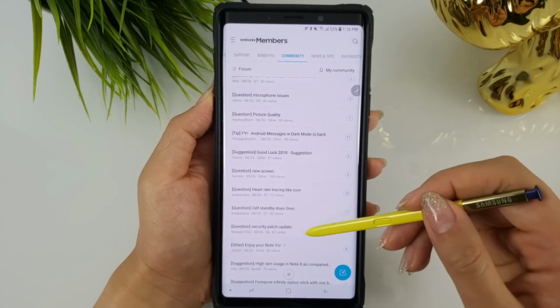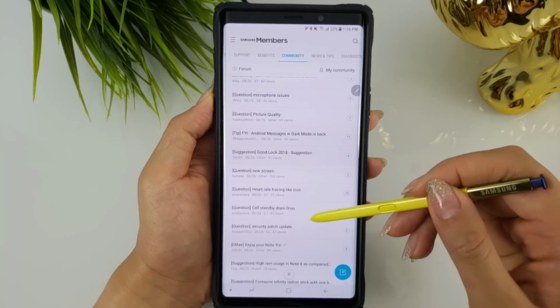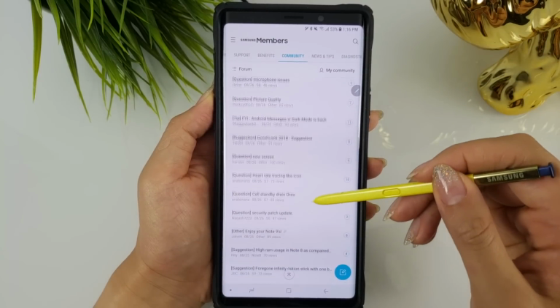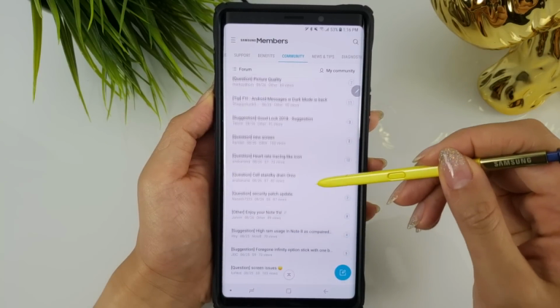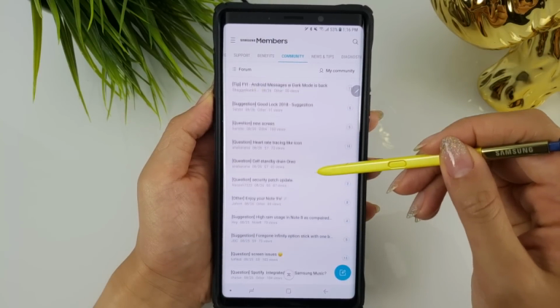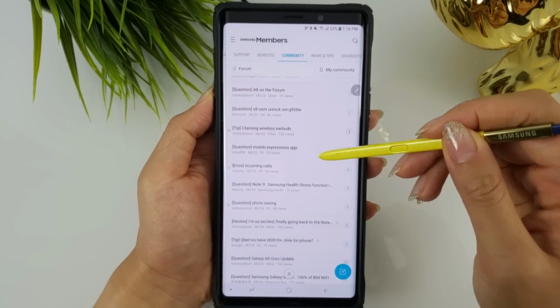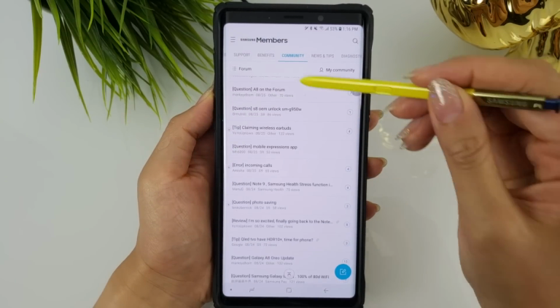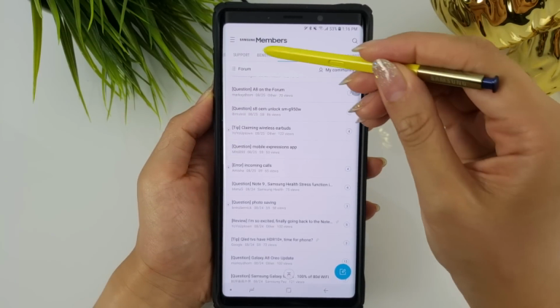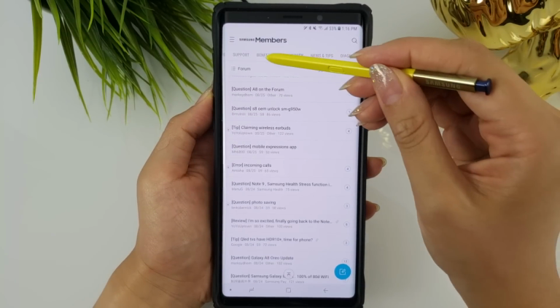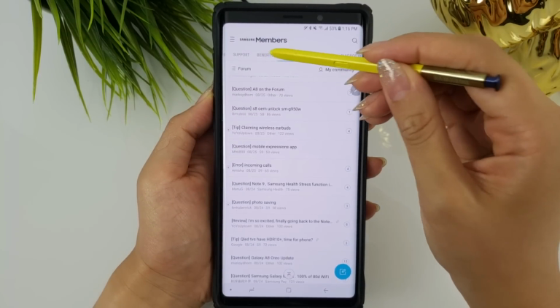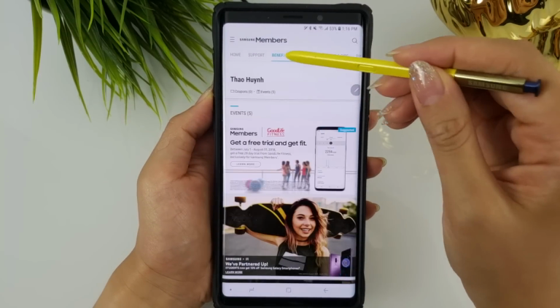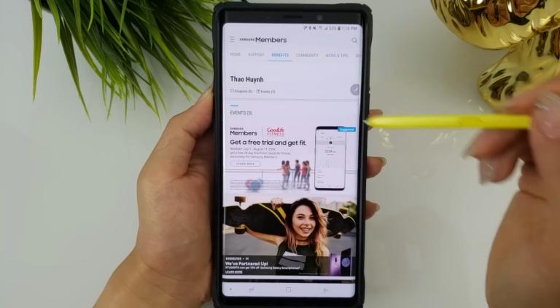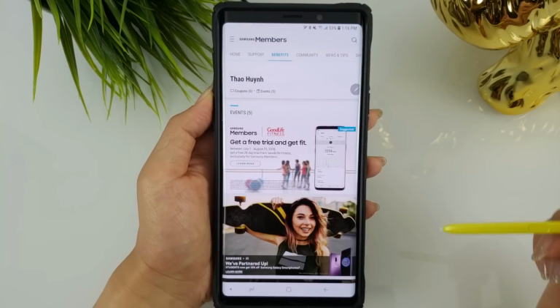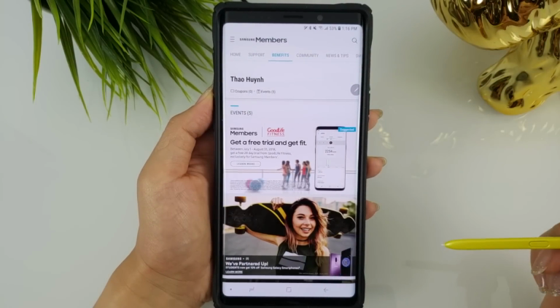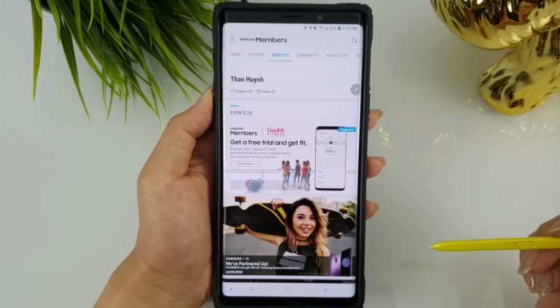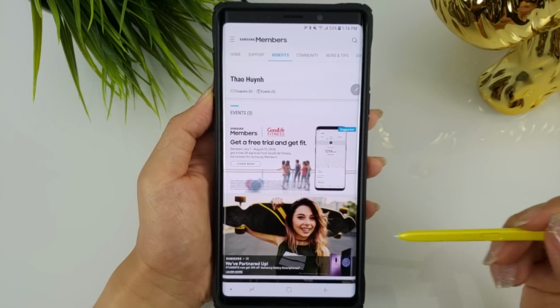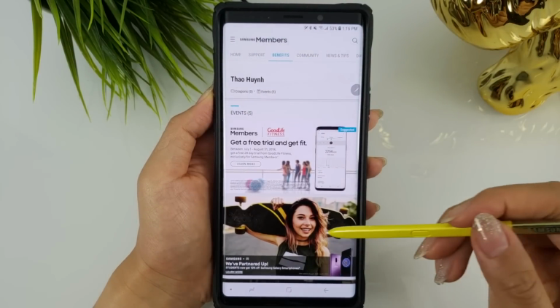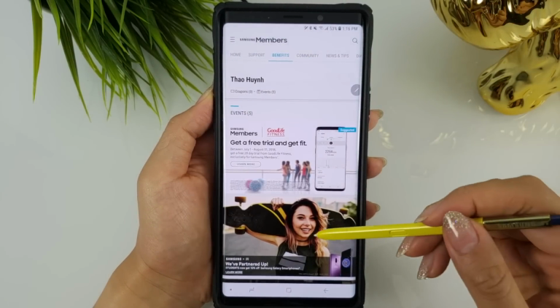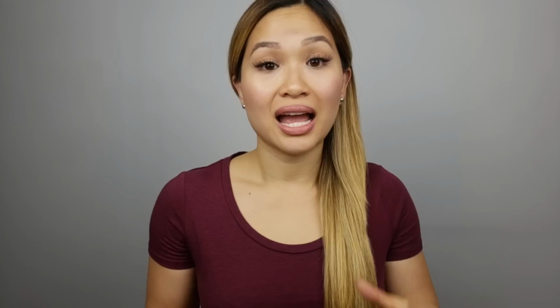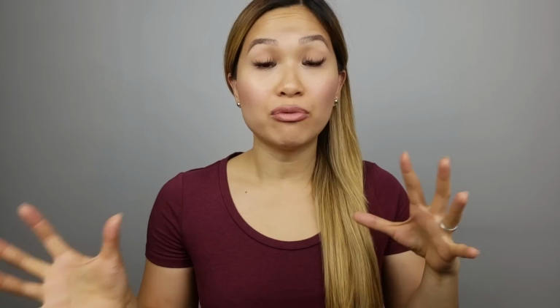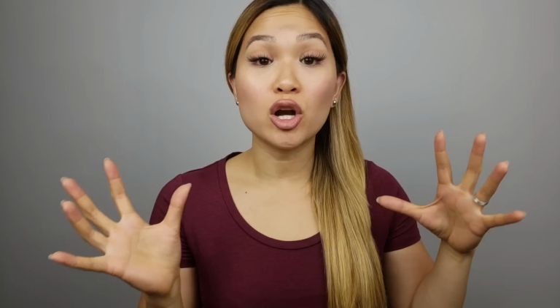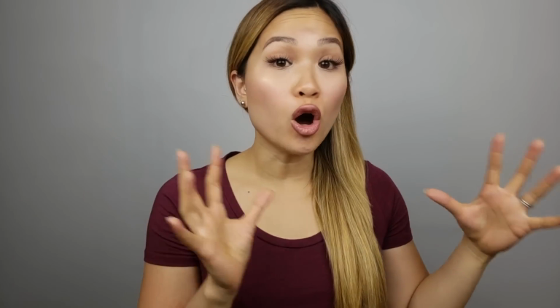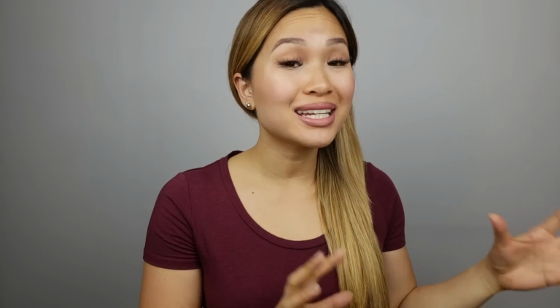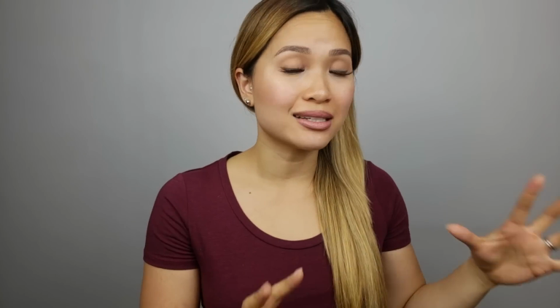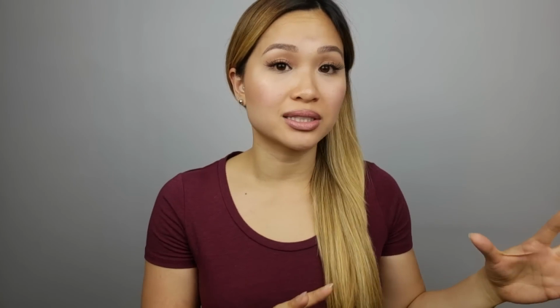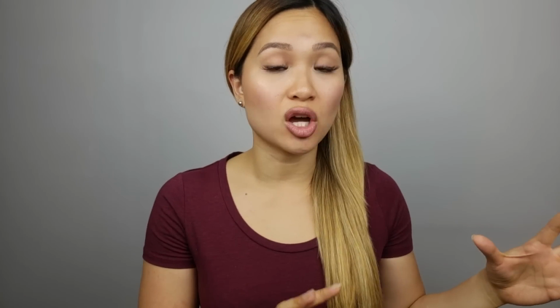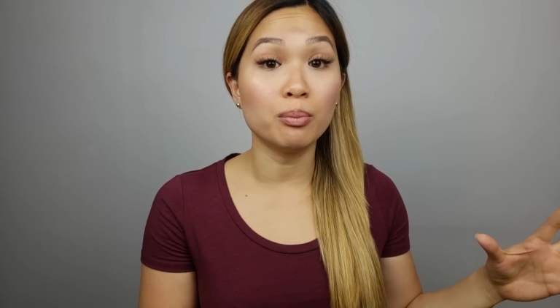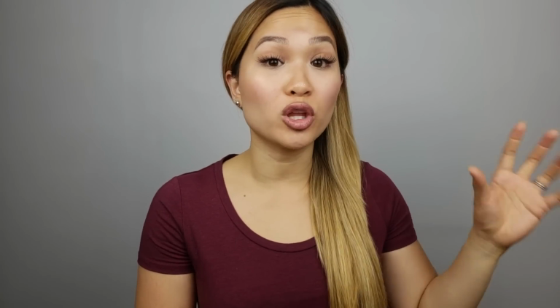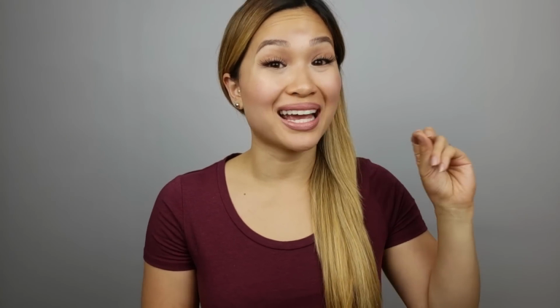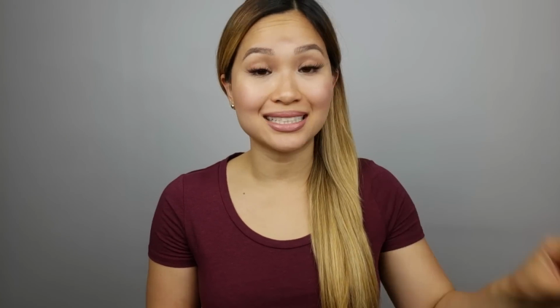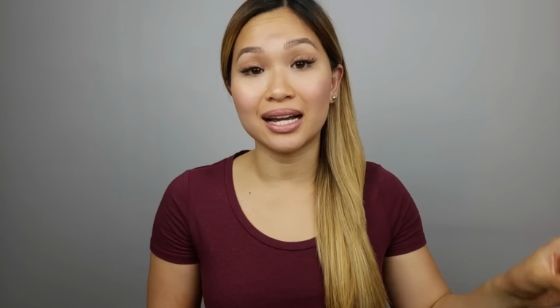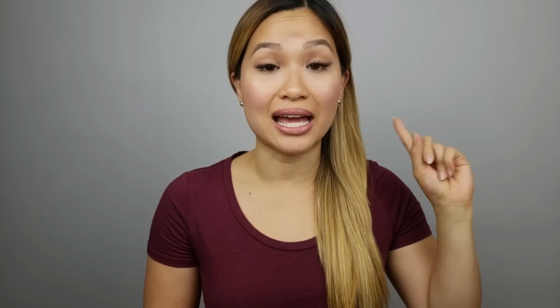The app also has built-in live chat for Samsung support, a message board, and a benefits page showcasing all the different ongoing promos.